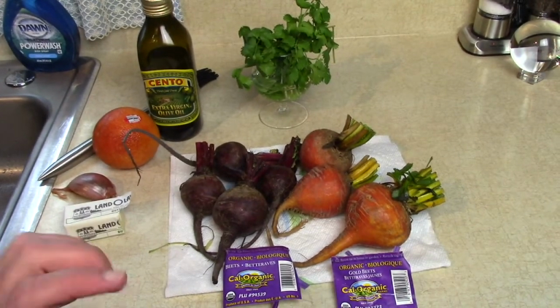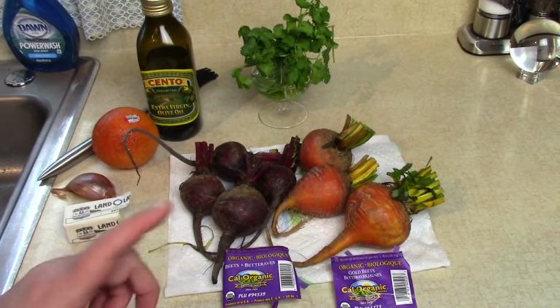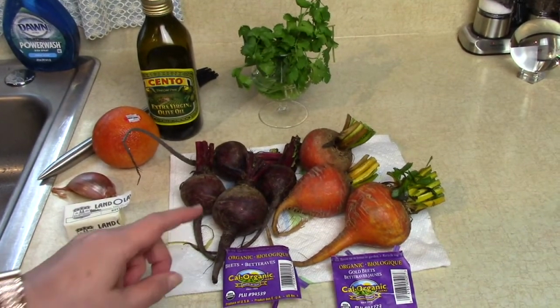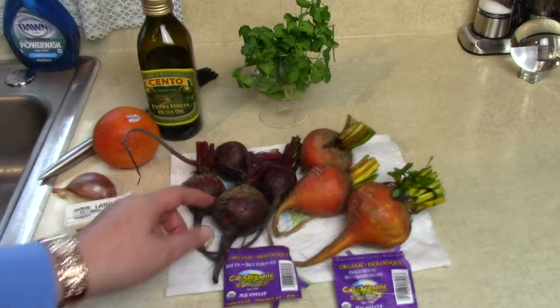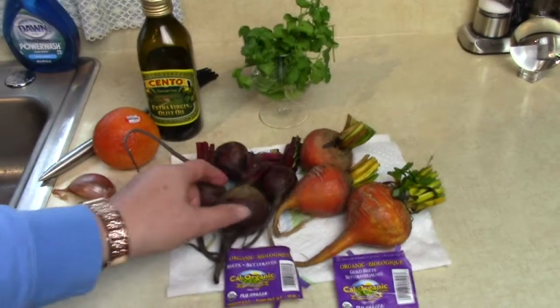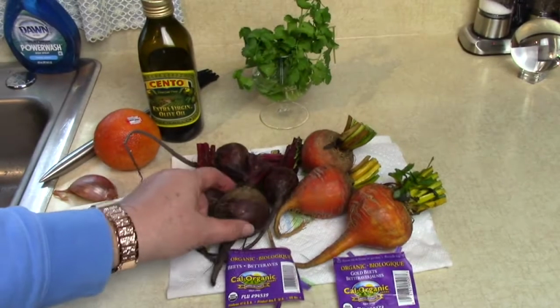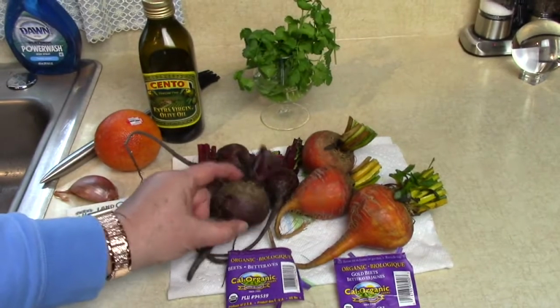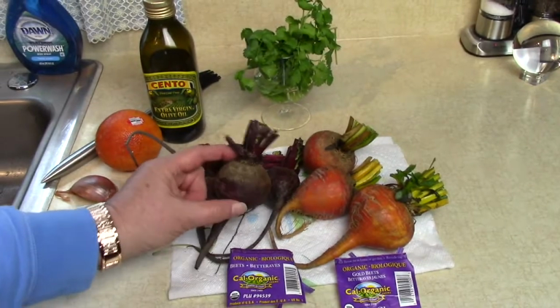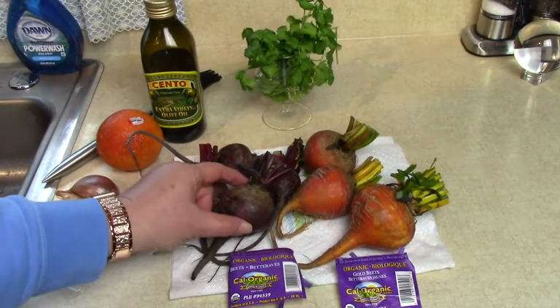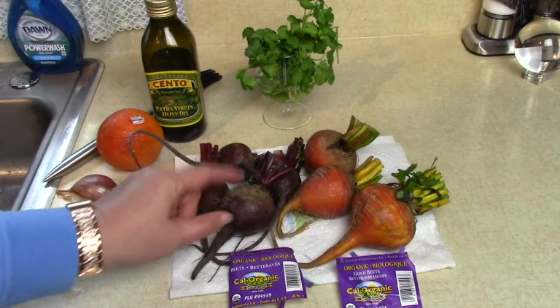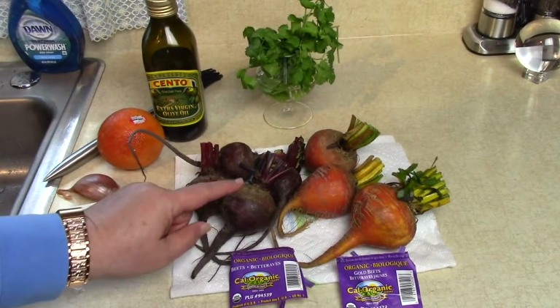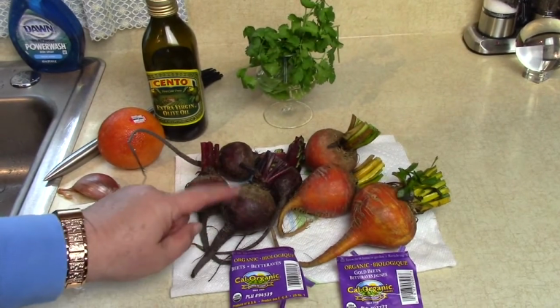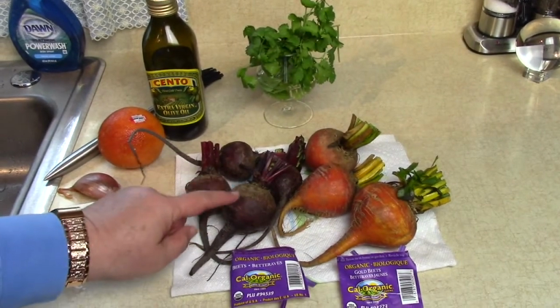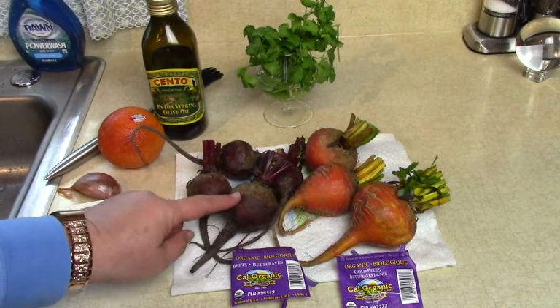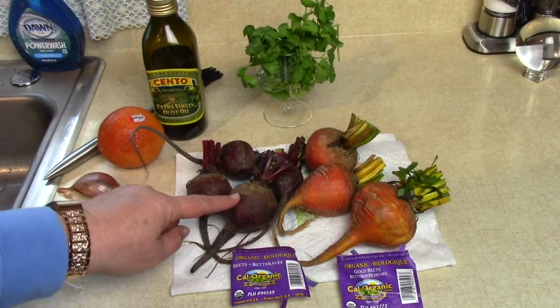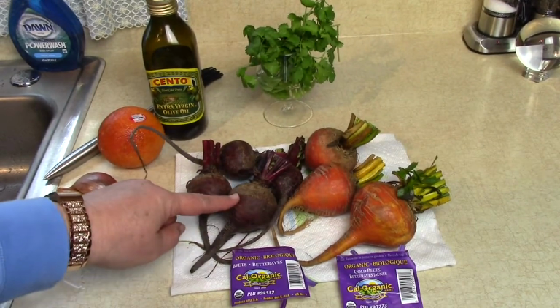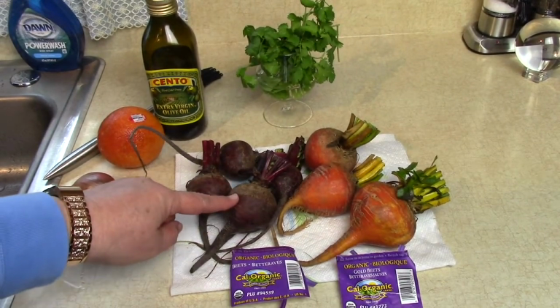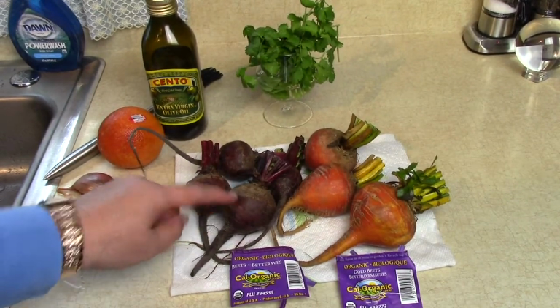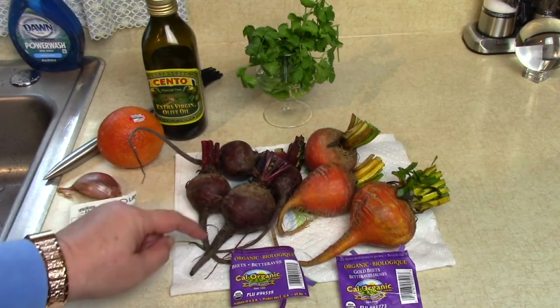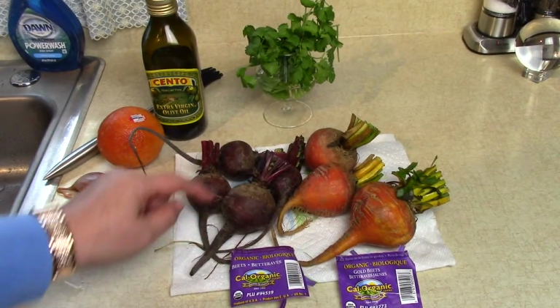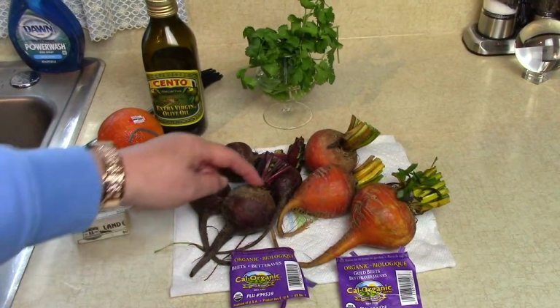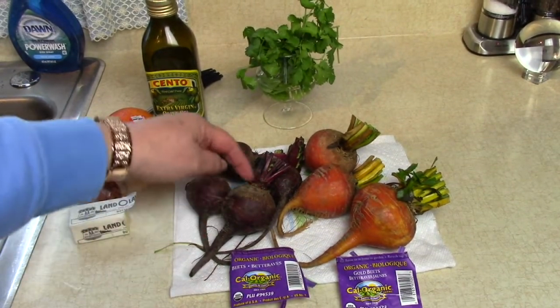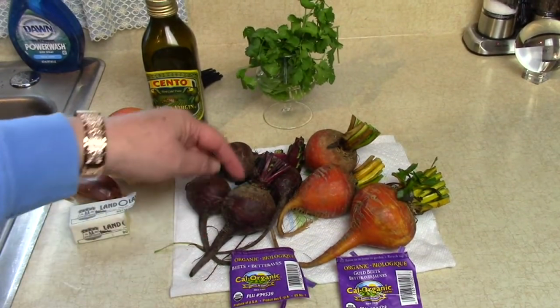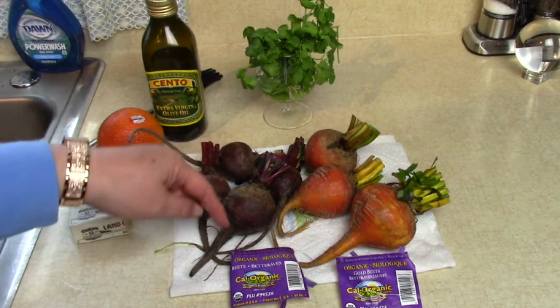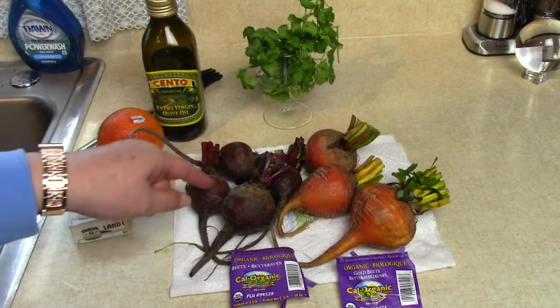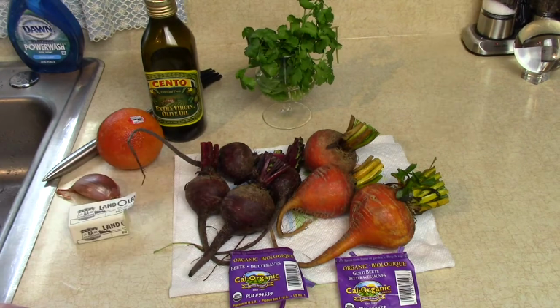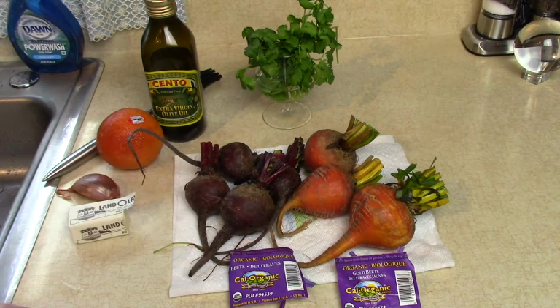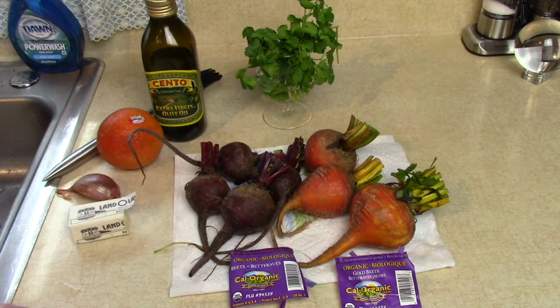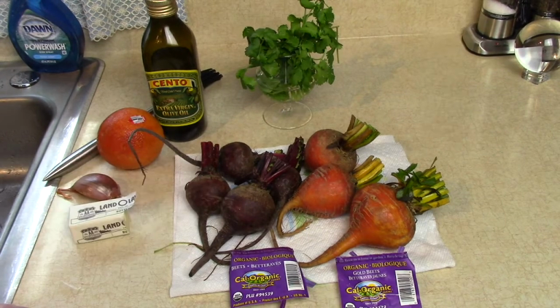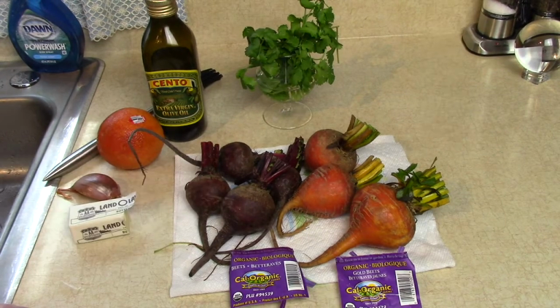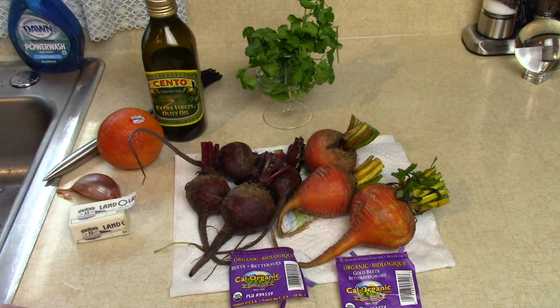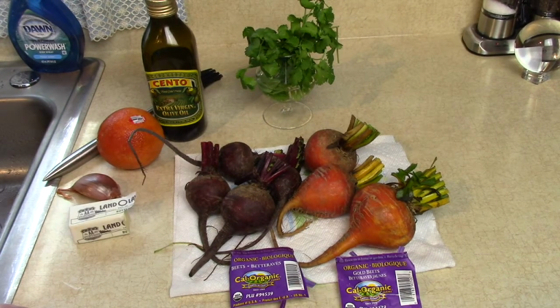First thing I'm going to do is scrub up these beets, but I'm not going to peel them yet. I'm just going to trim off the ends. I'll be right back when I have them cleaned up.